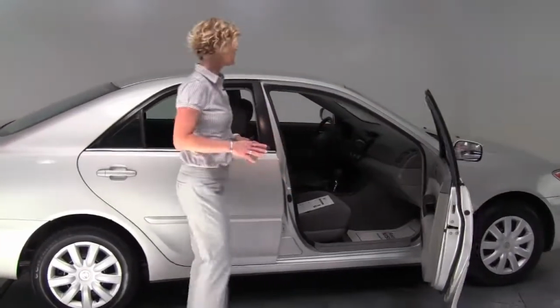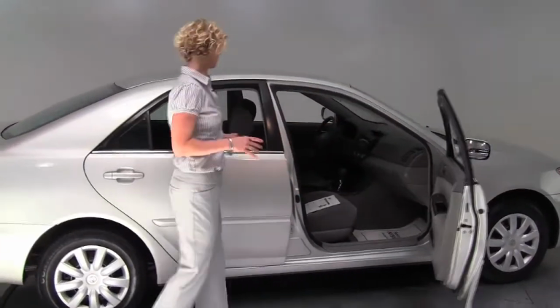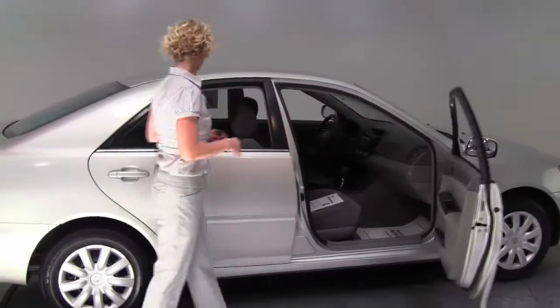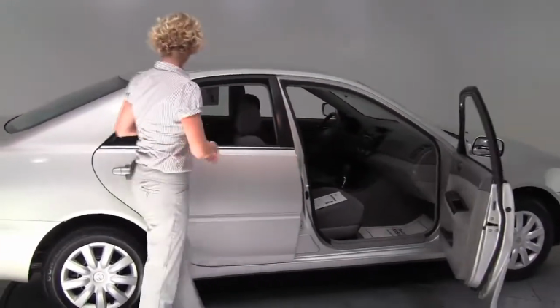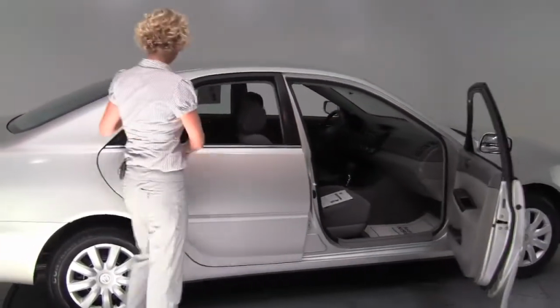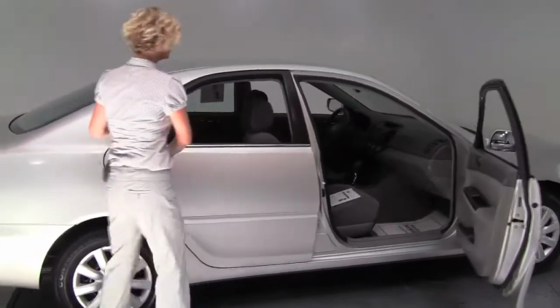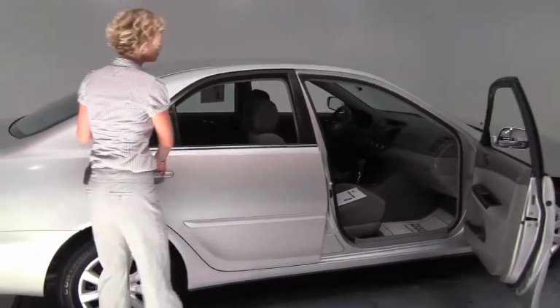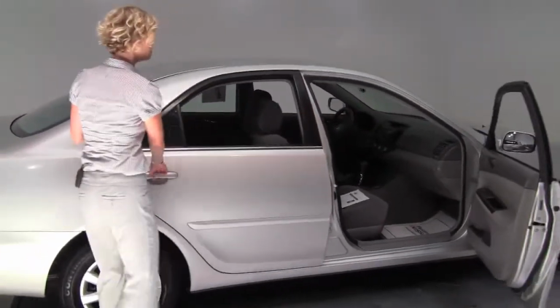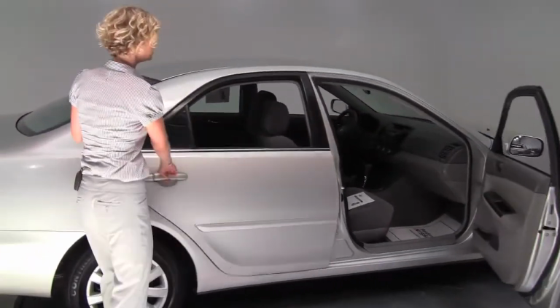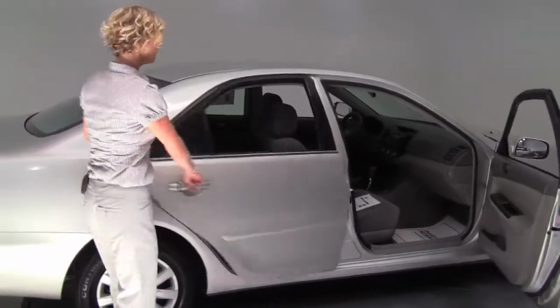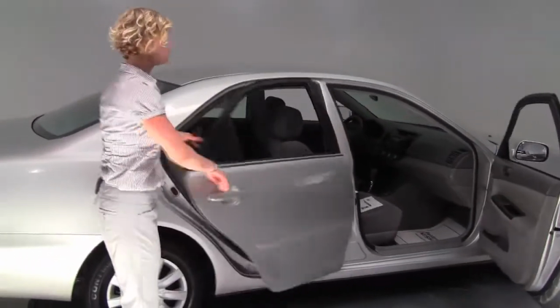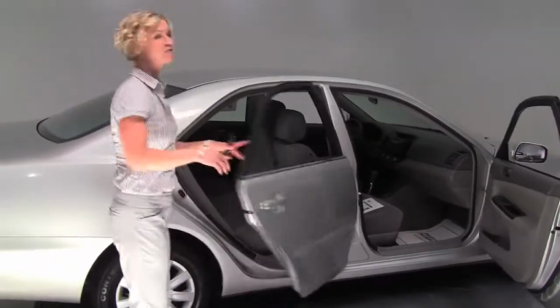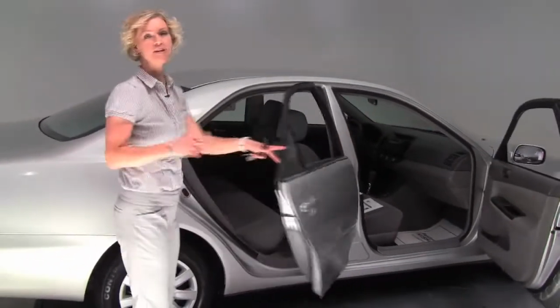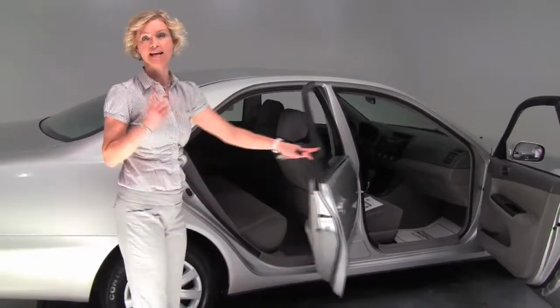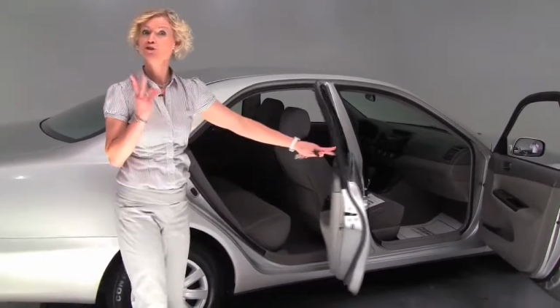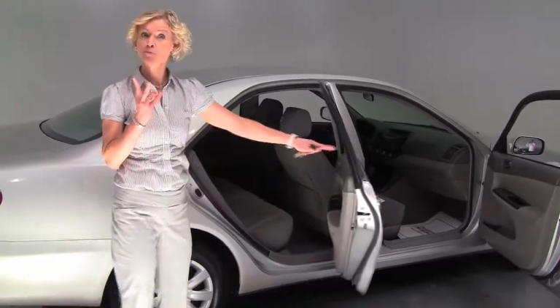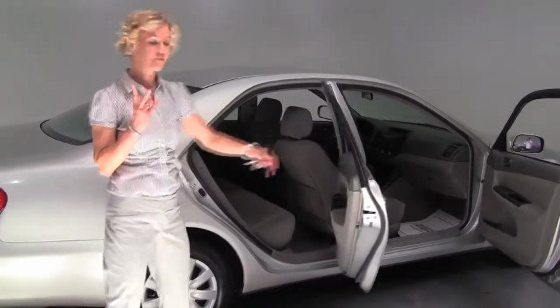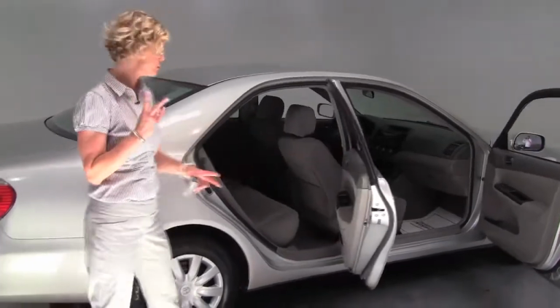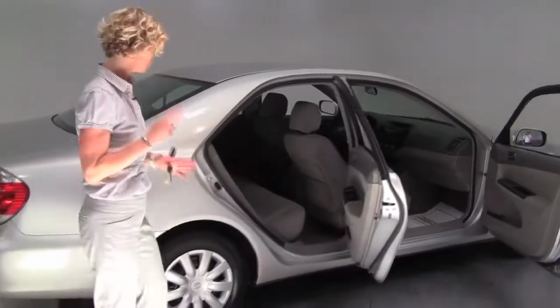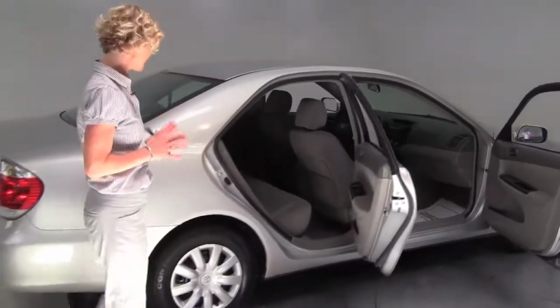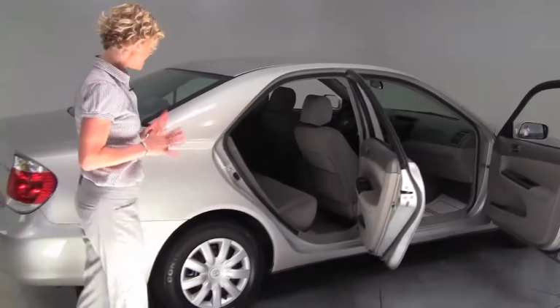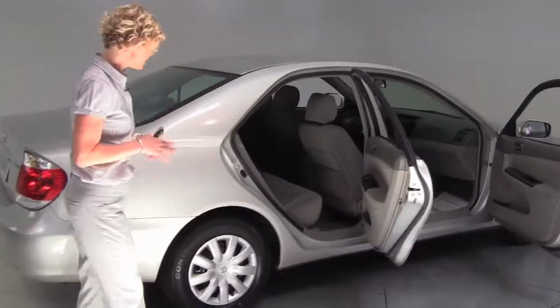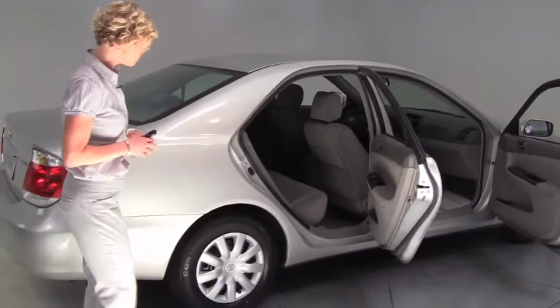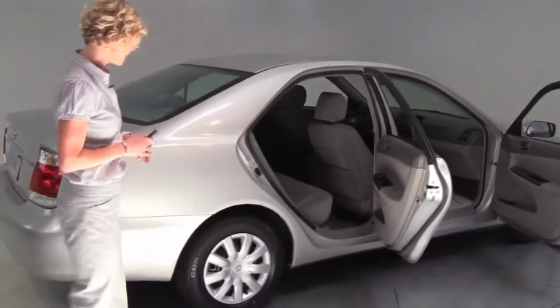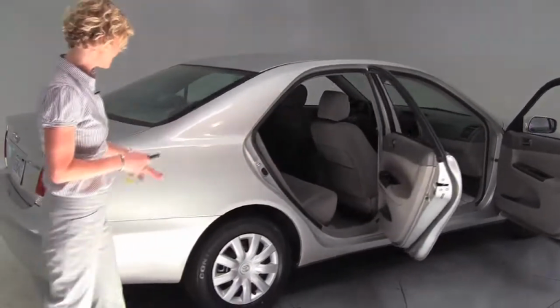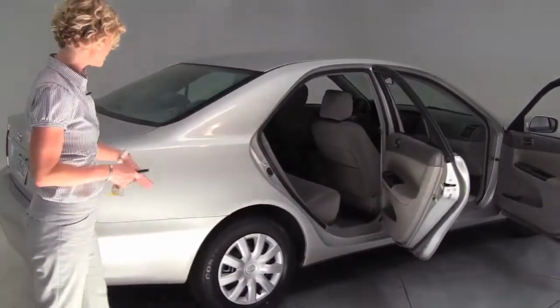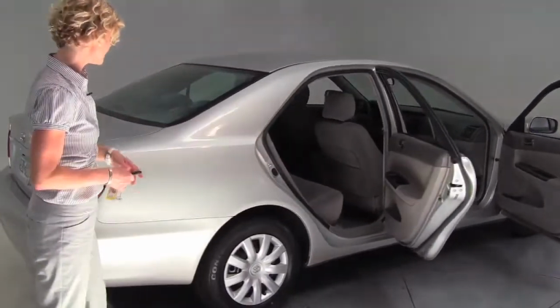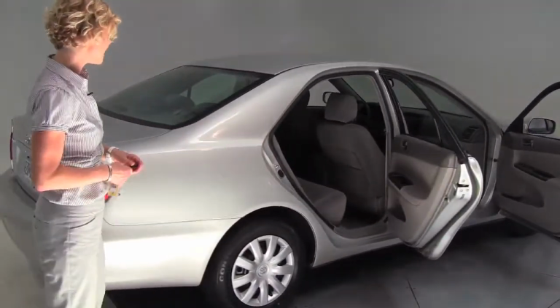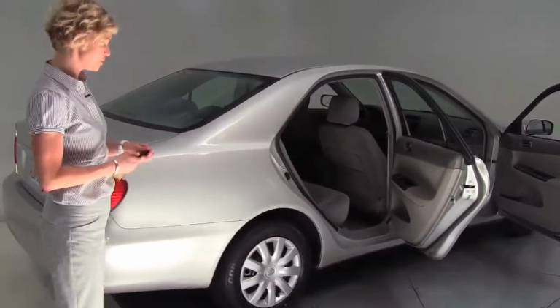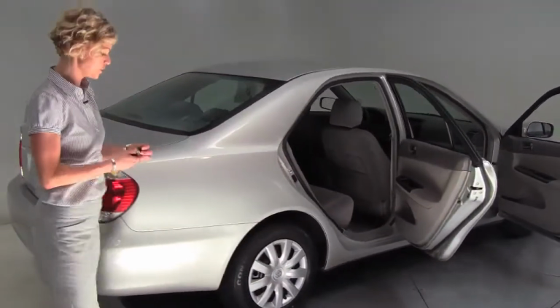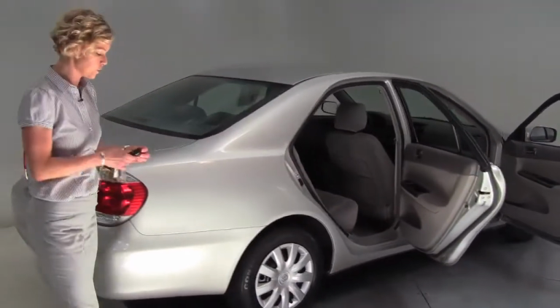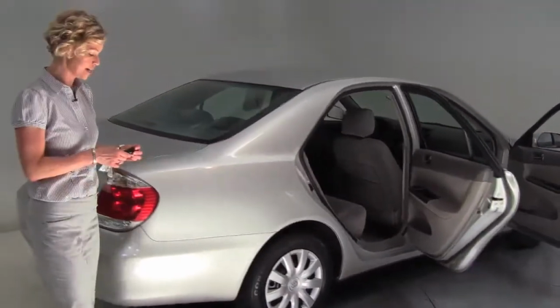Silver, gray cloth interior. This vehicle's had two previous owners. It's in great condition. The tires look great.